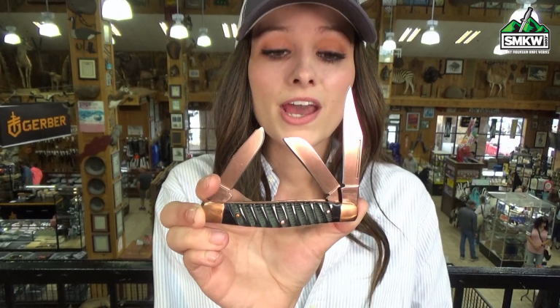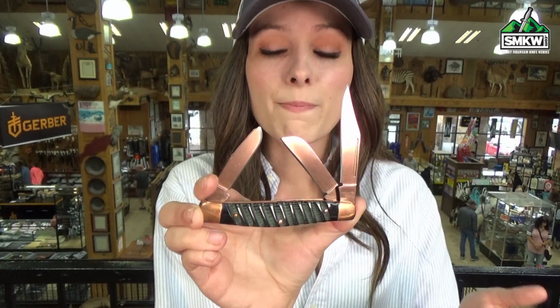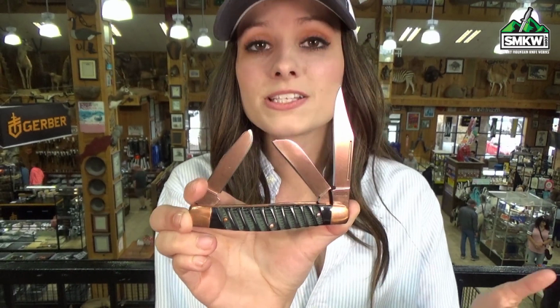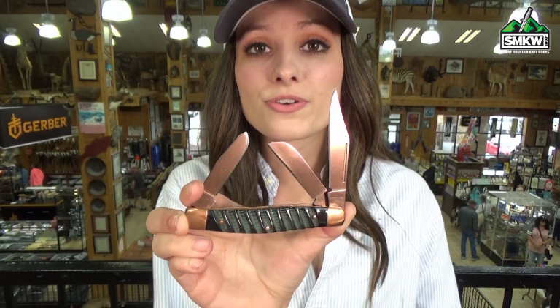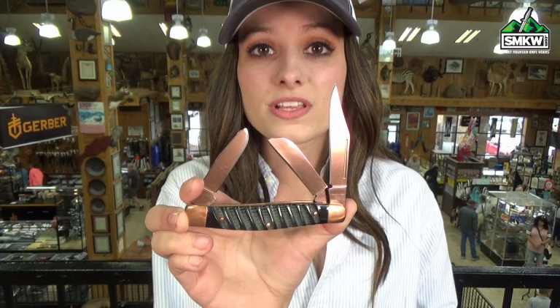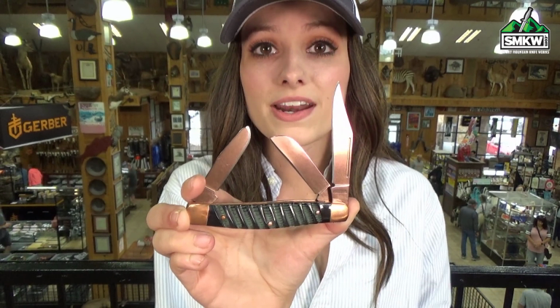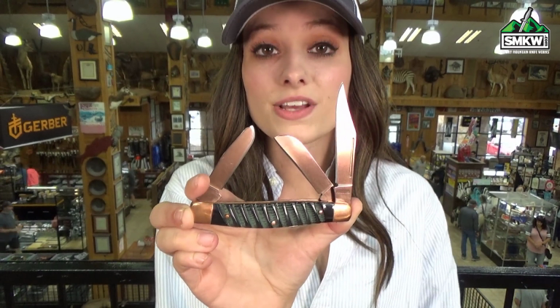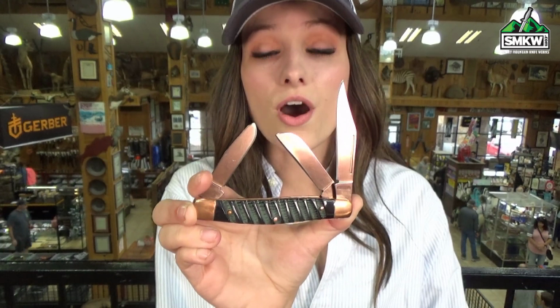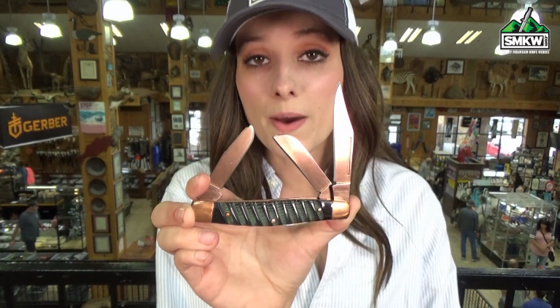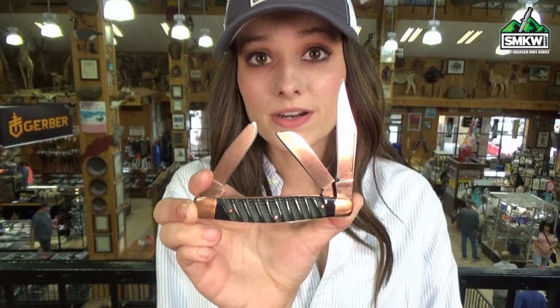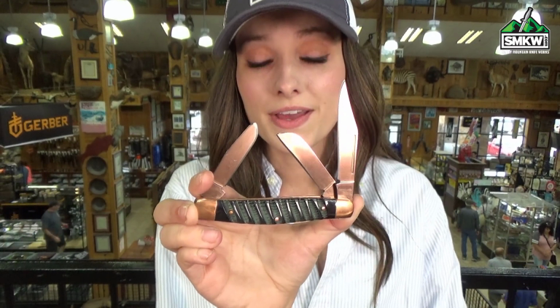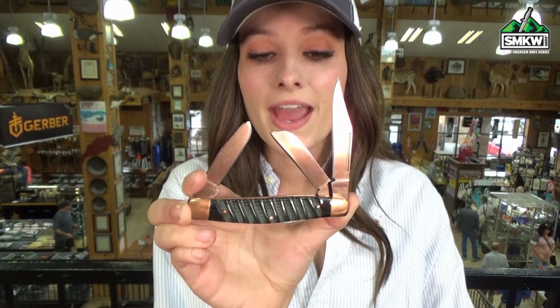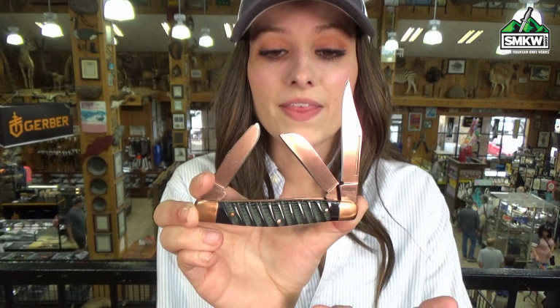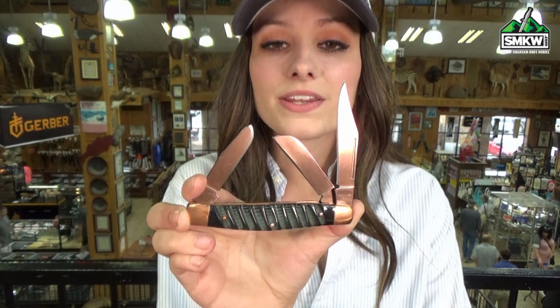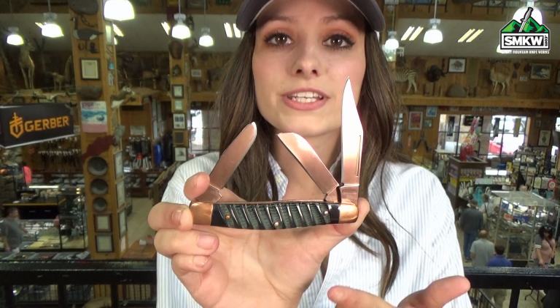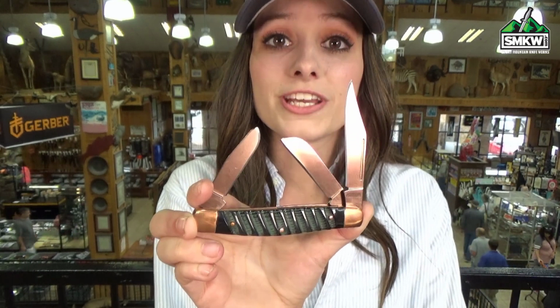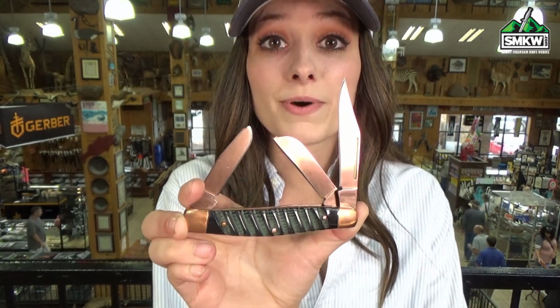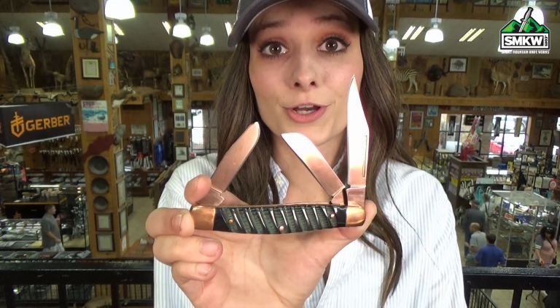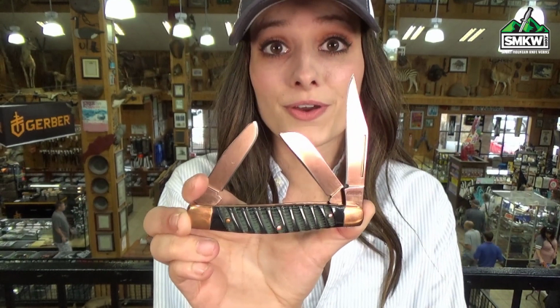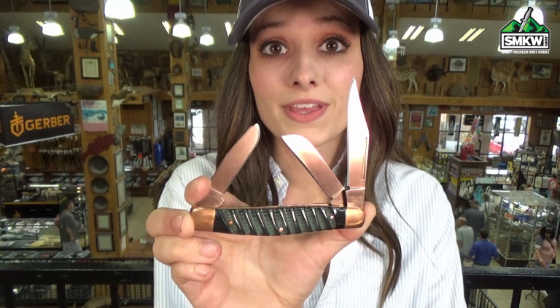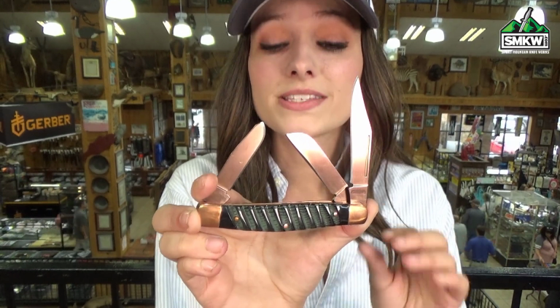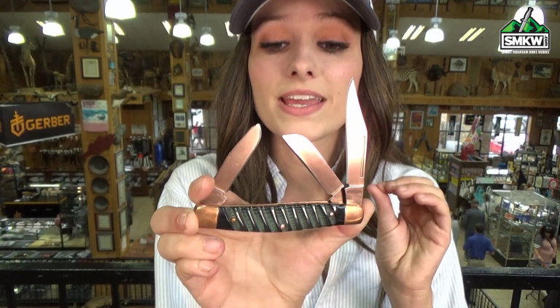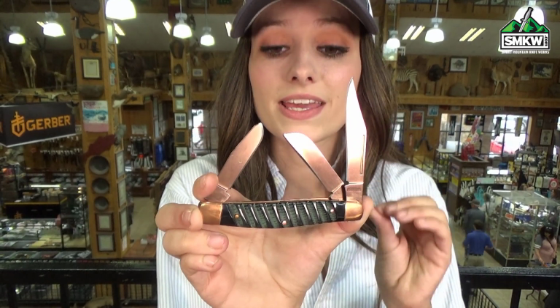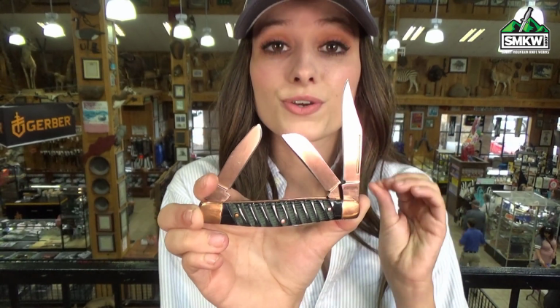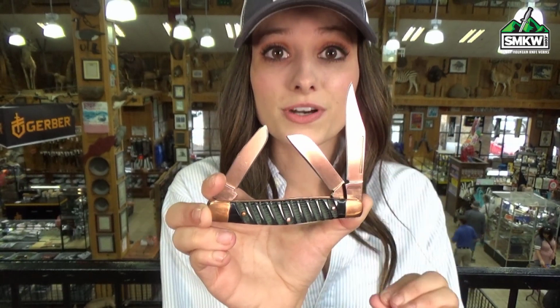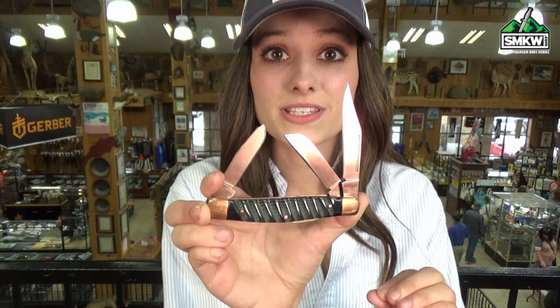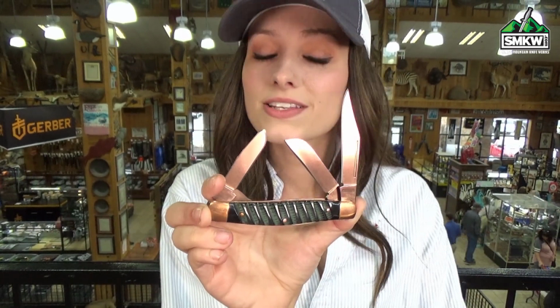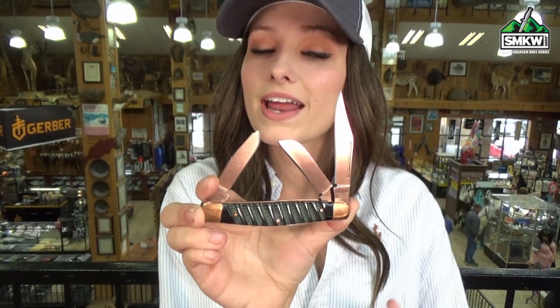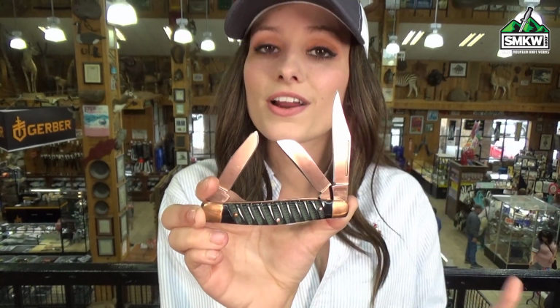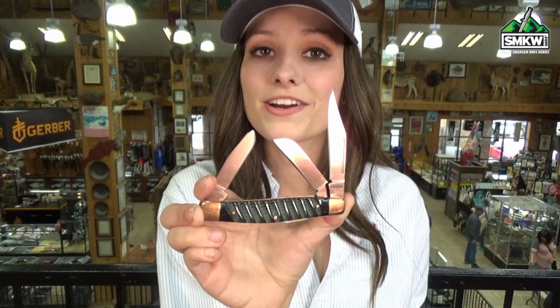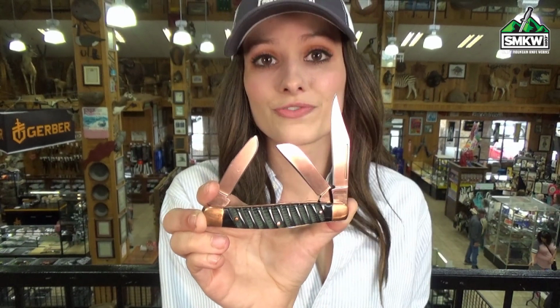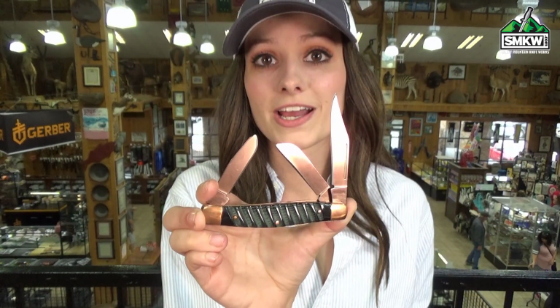The pins, bolsters, and liners are all copper and the handle is jigged buffalo bone. This thing is gorgeous and it's going to add a lot of character over time.